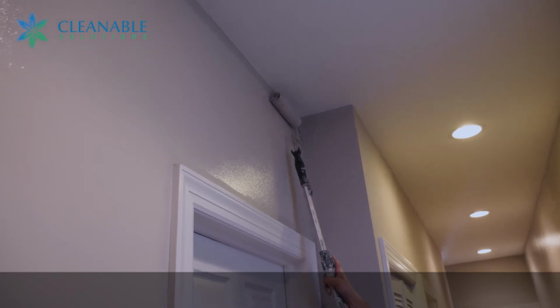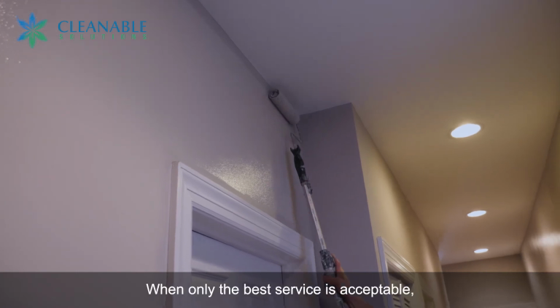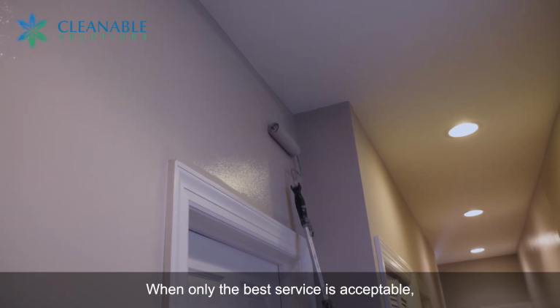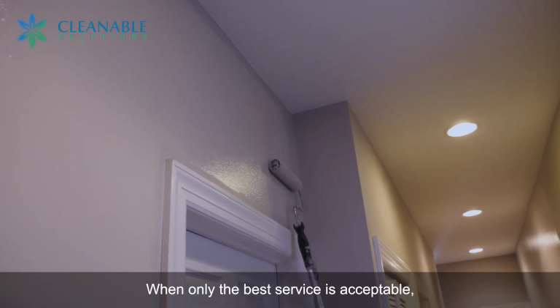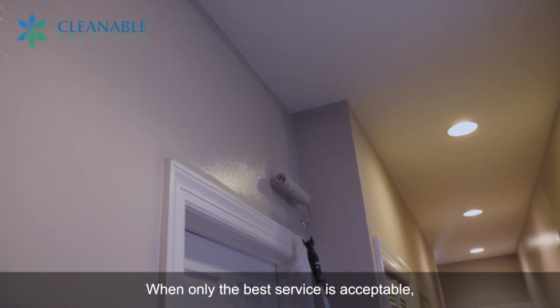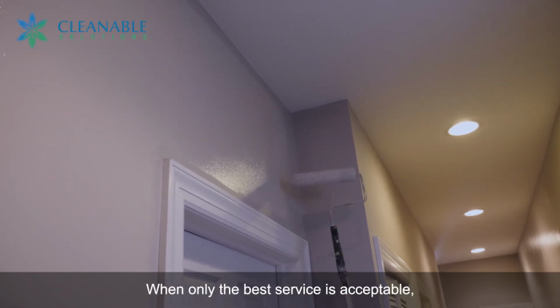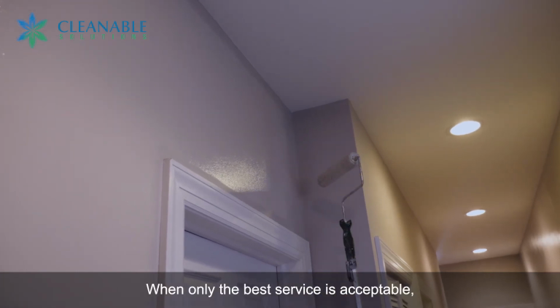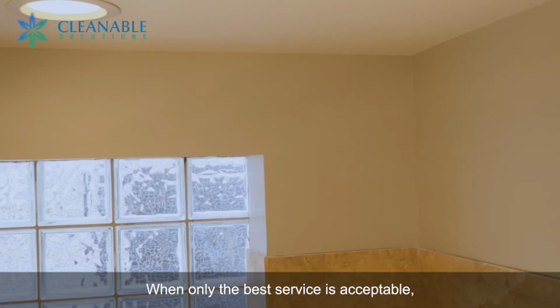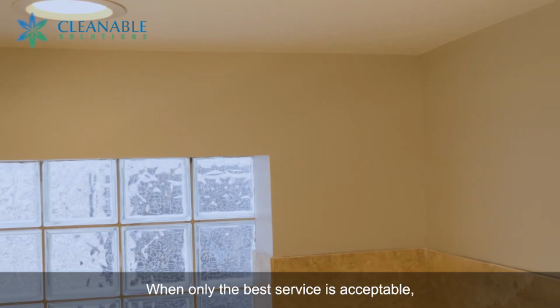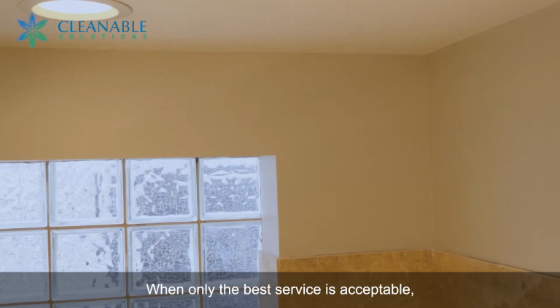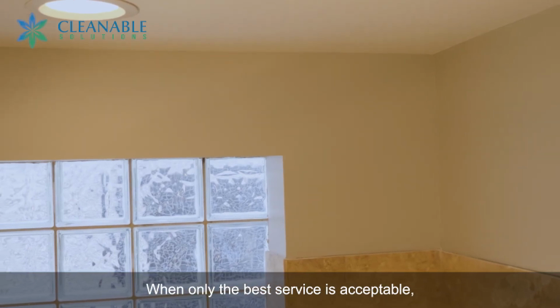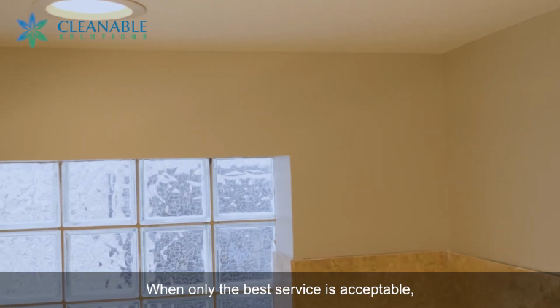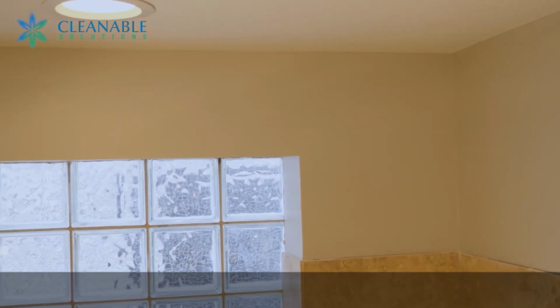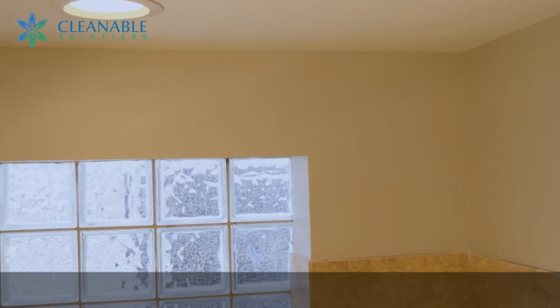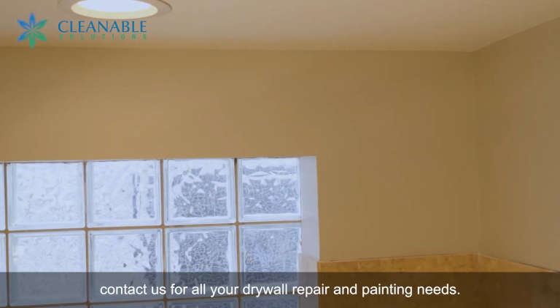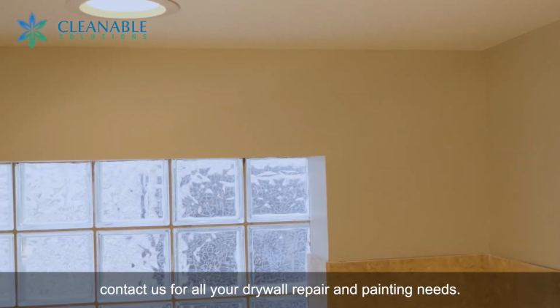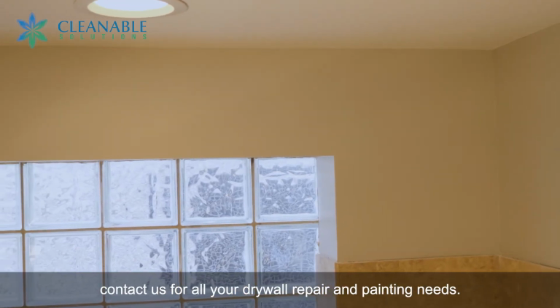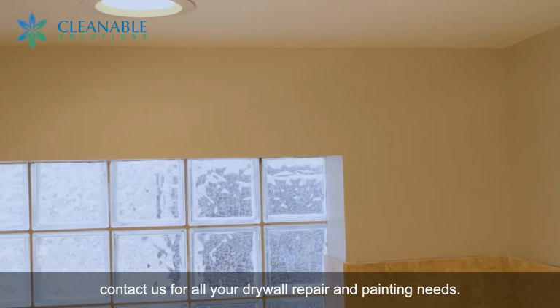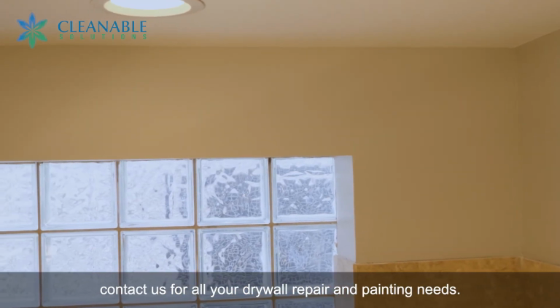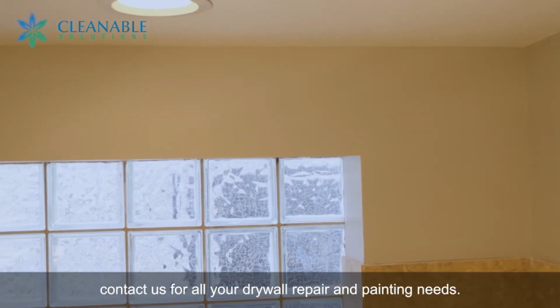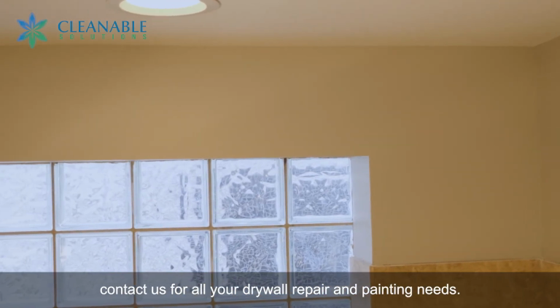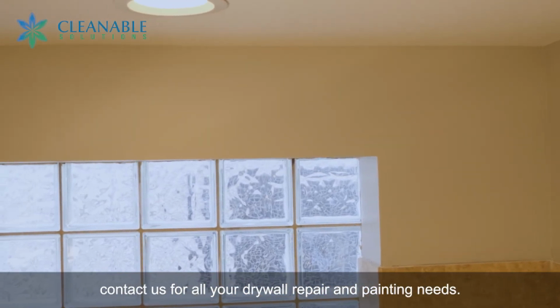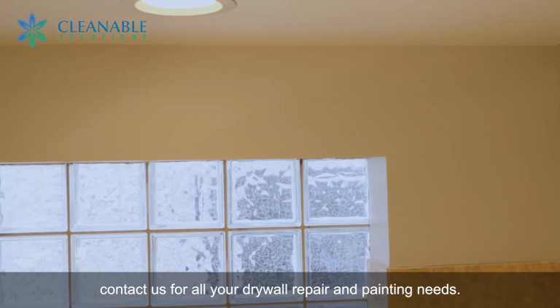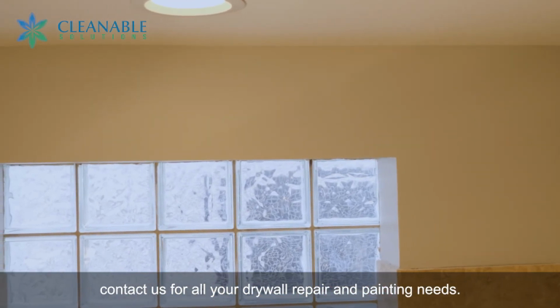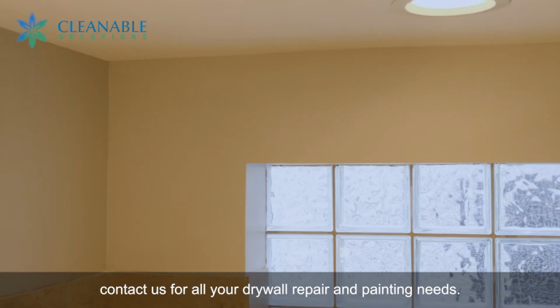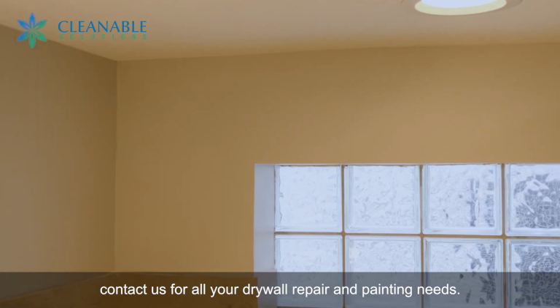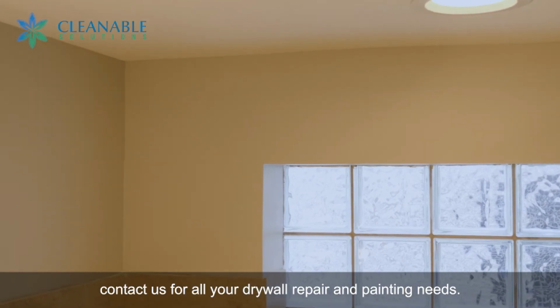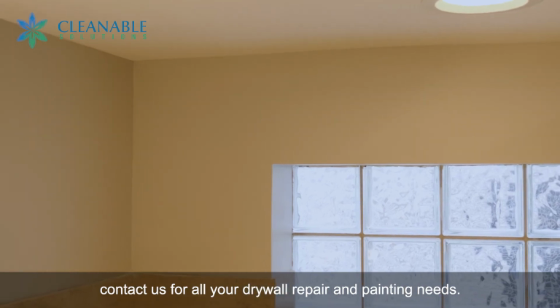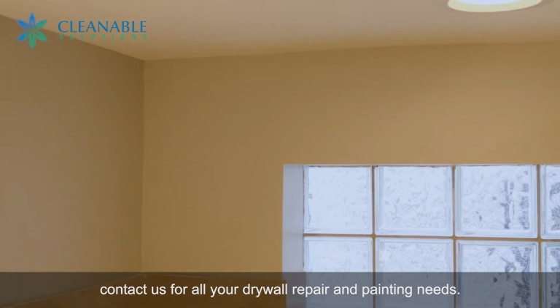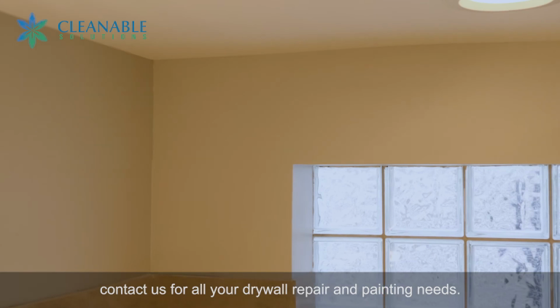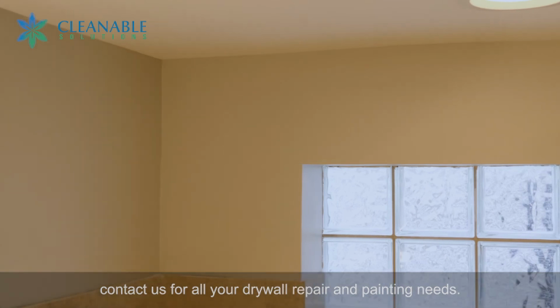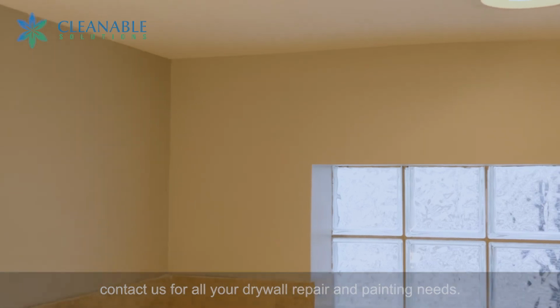When only the best is accessible, contact us for all your drywall repair and painting needs.